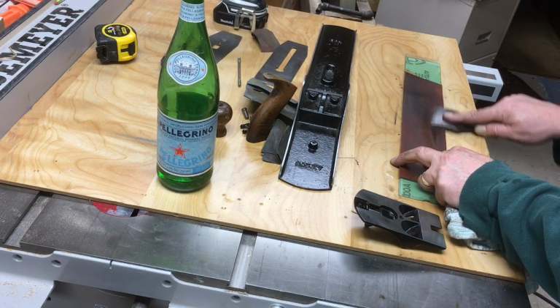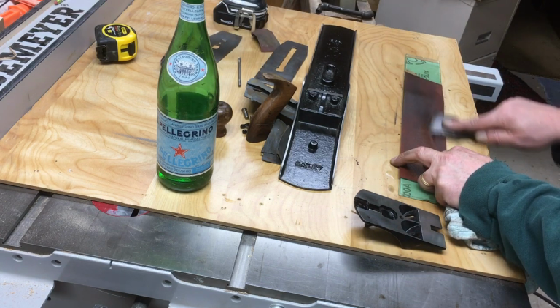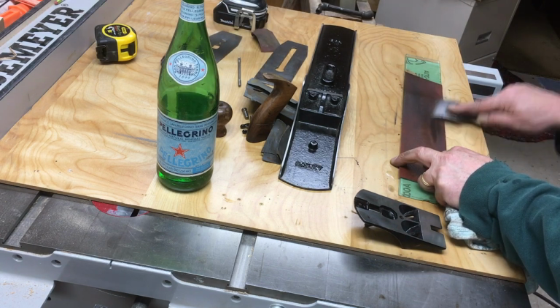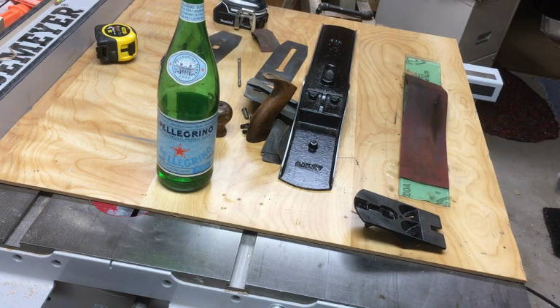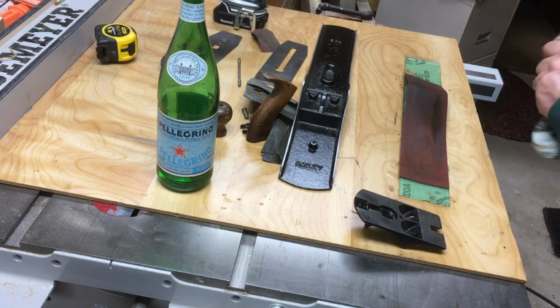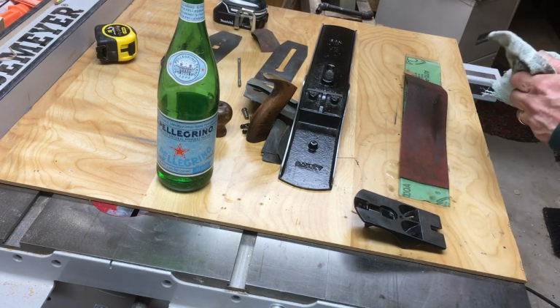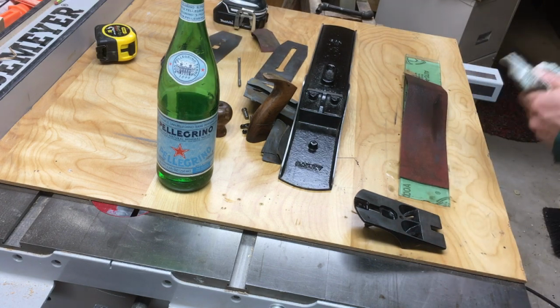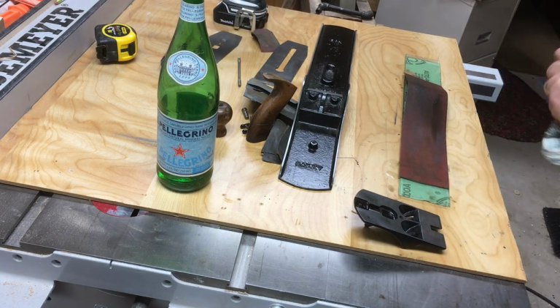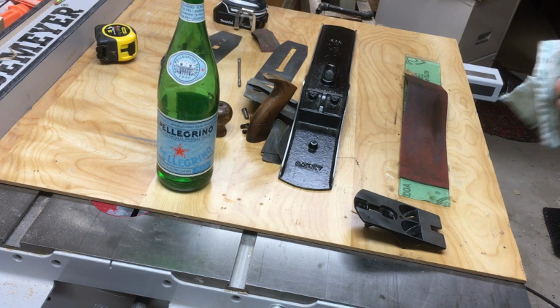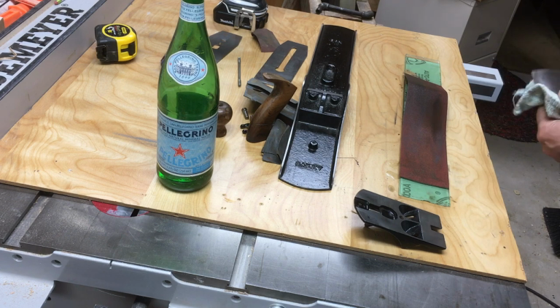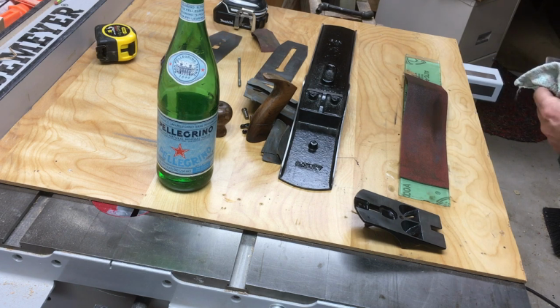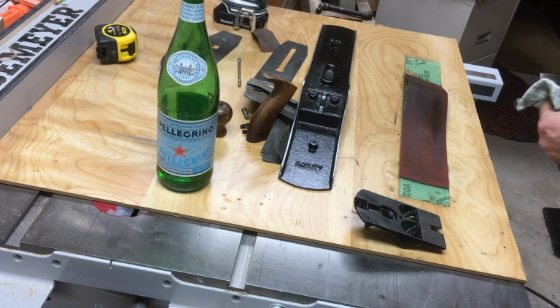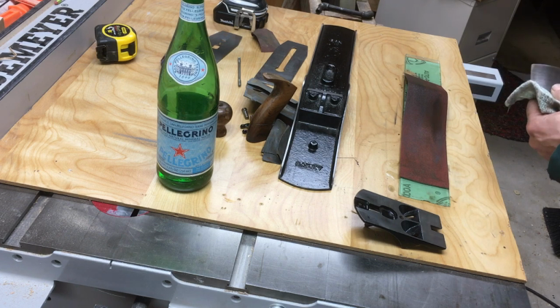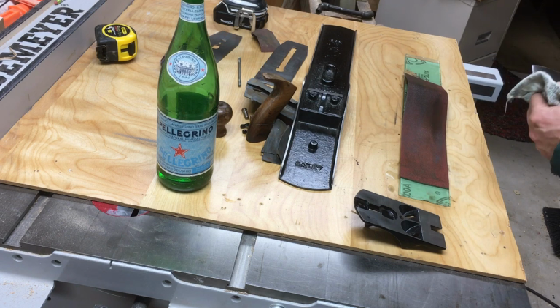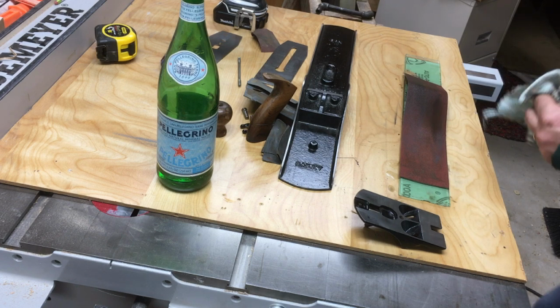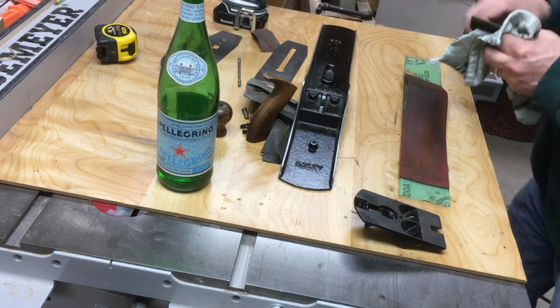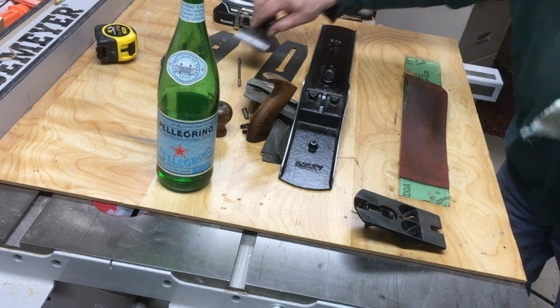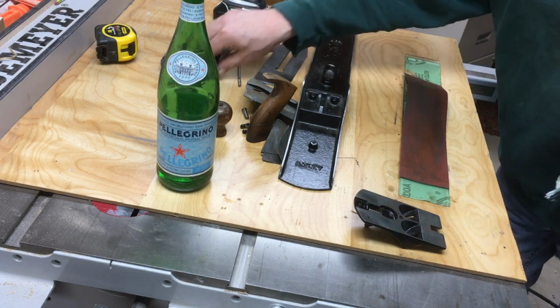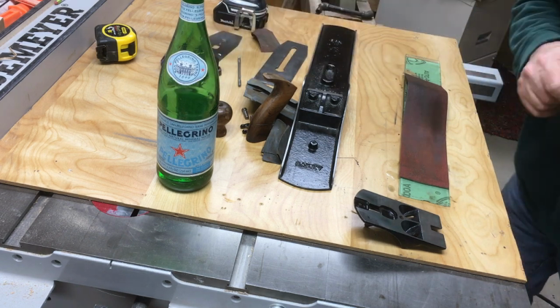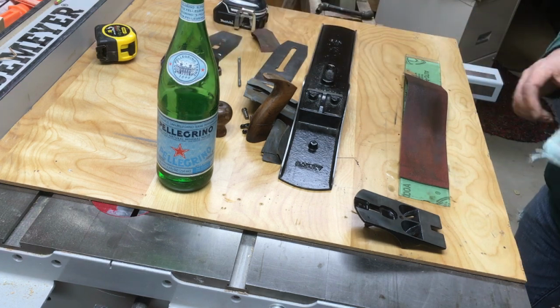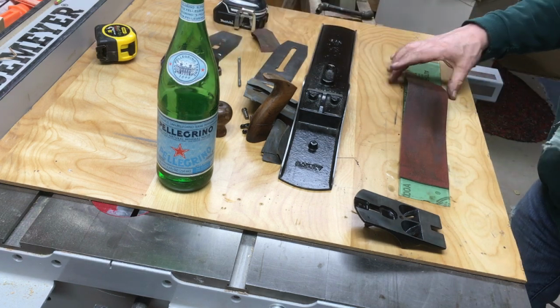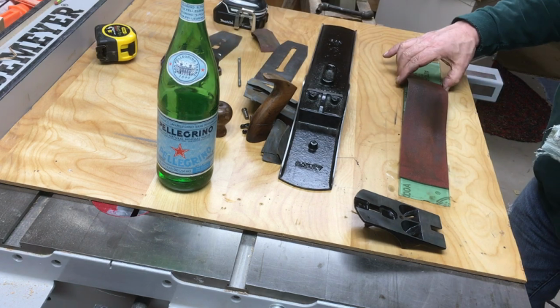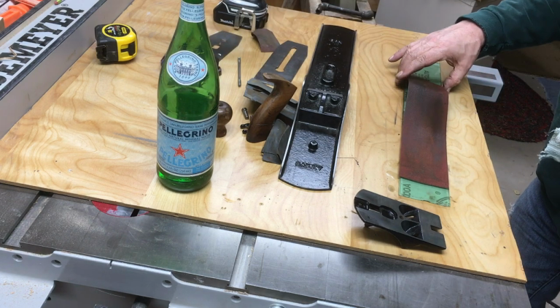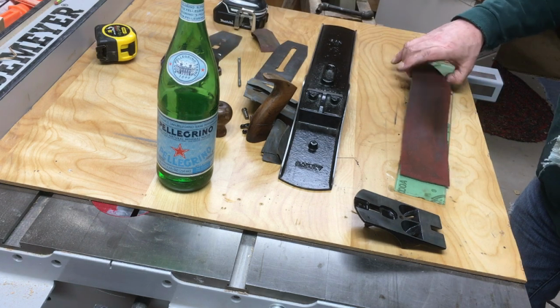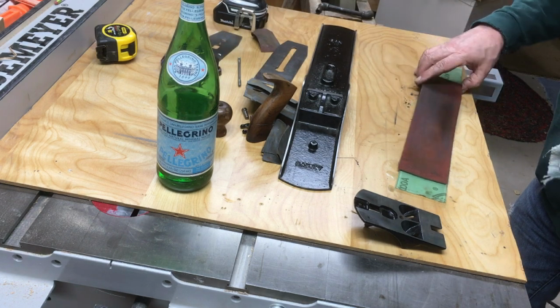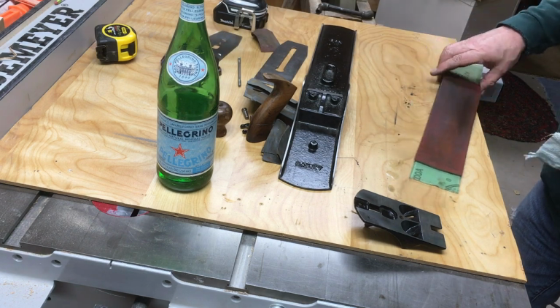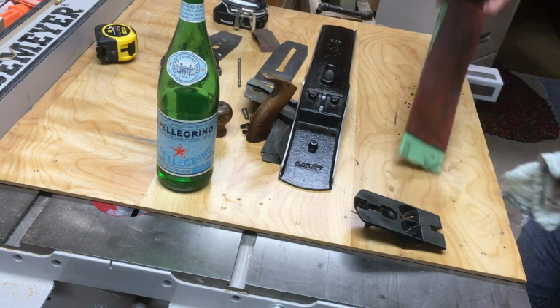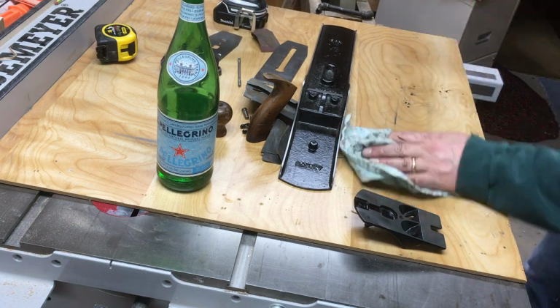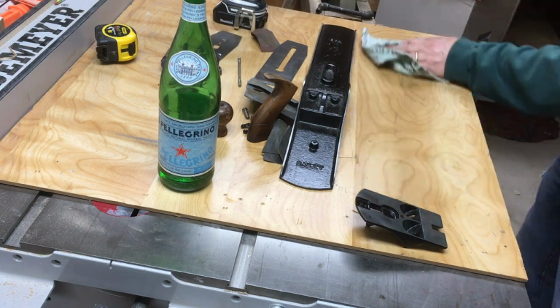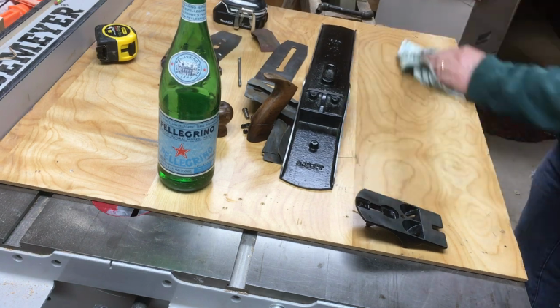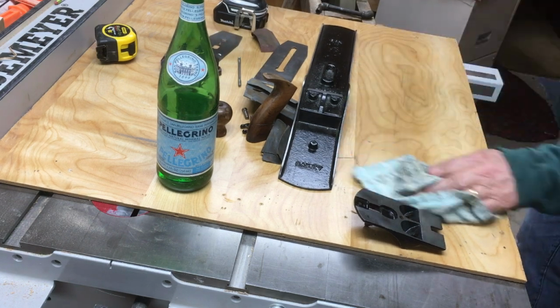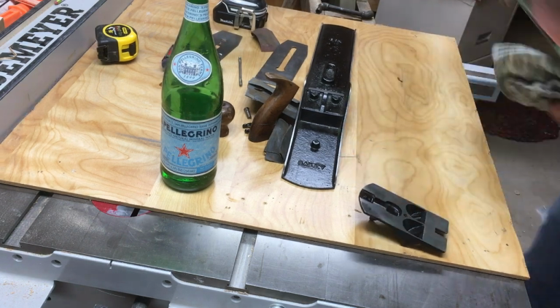I just gave a quick polish to the mating area of the lever cap — it just took a few seconds.